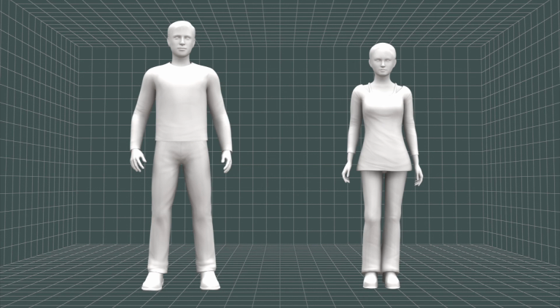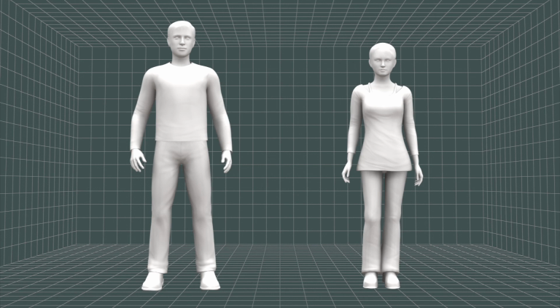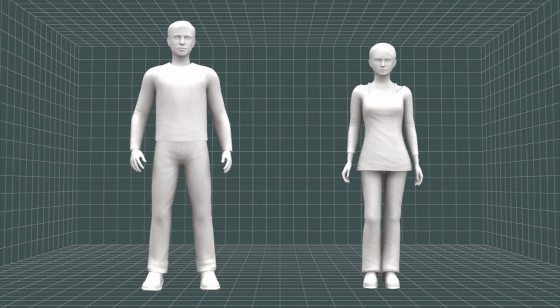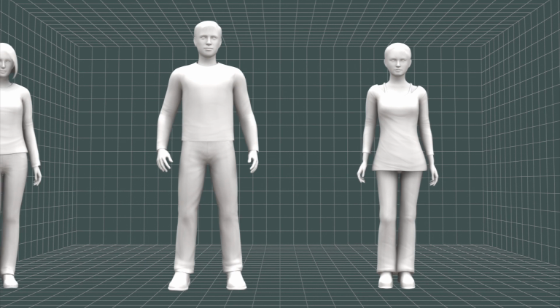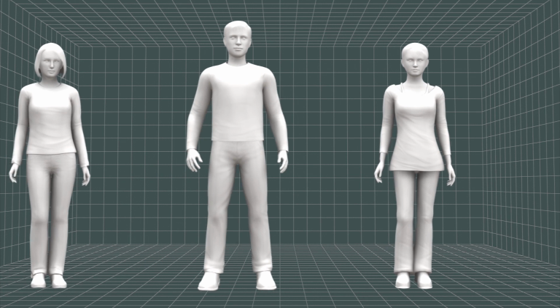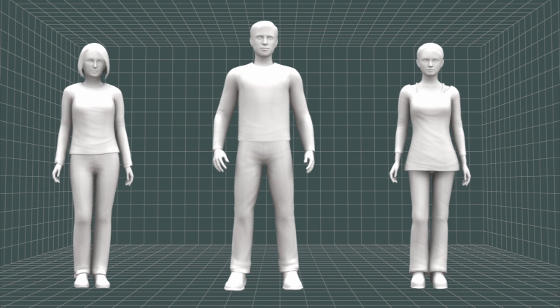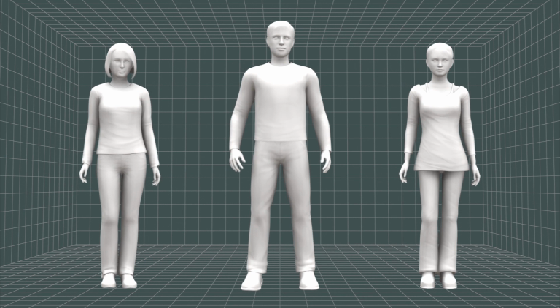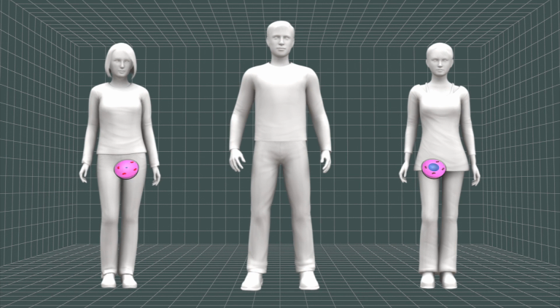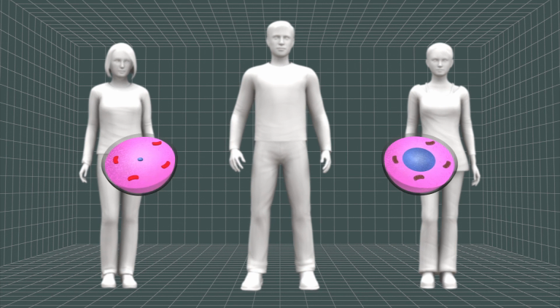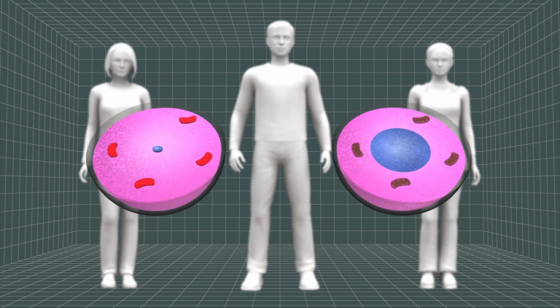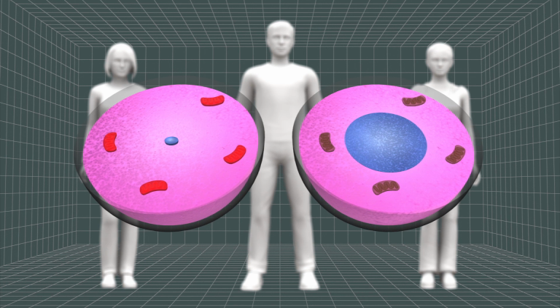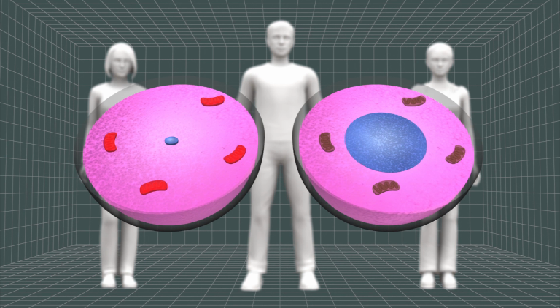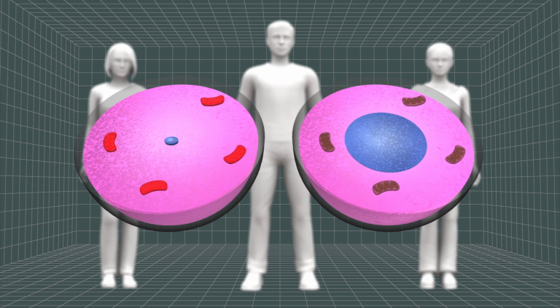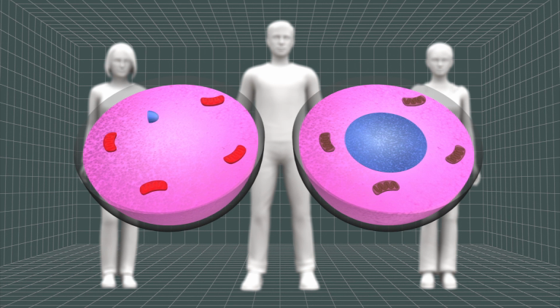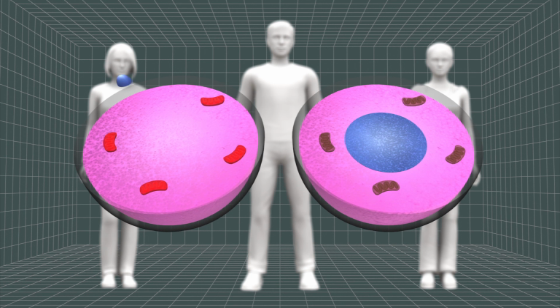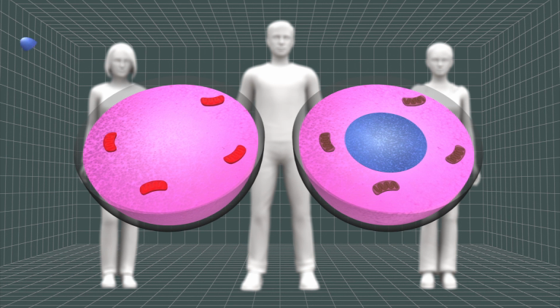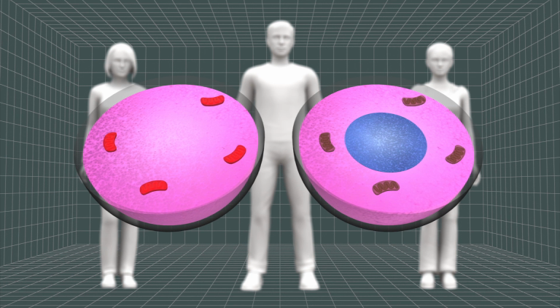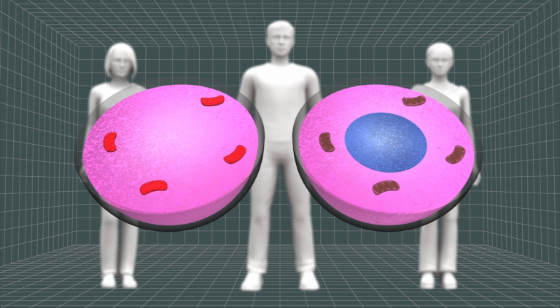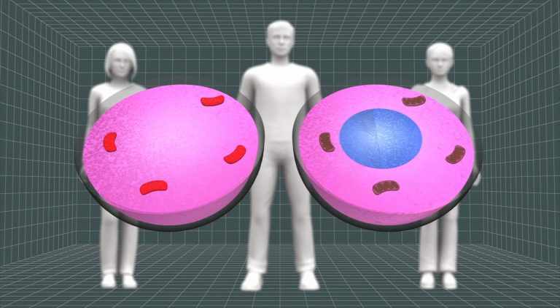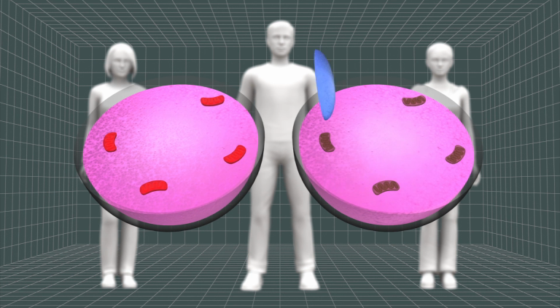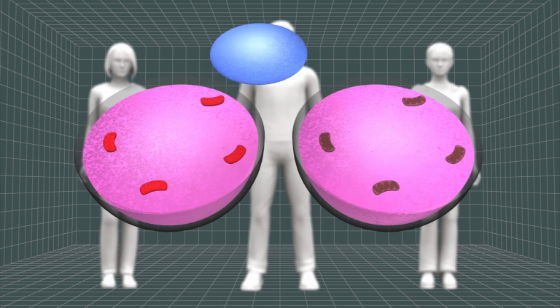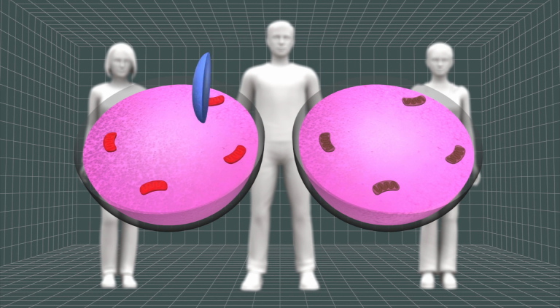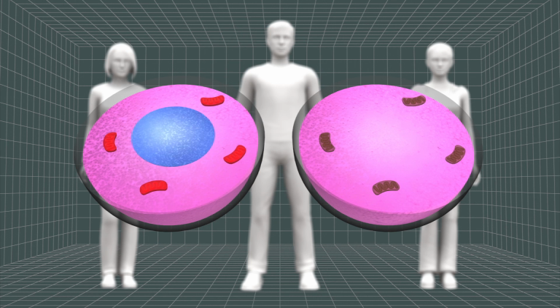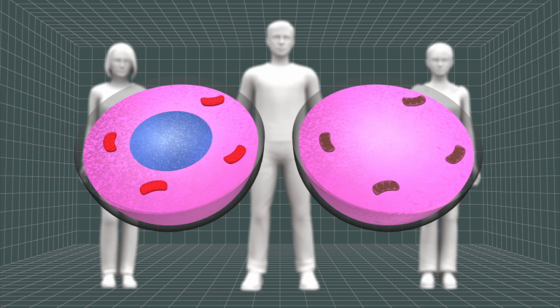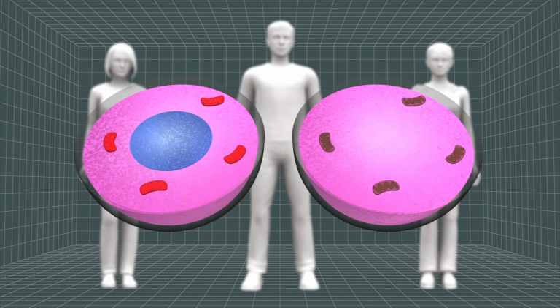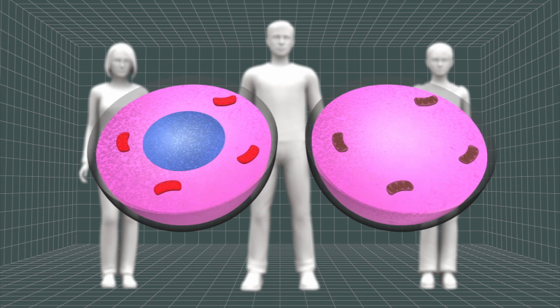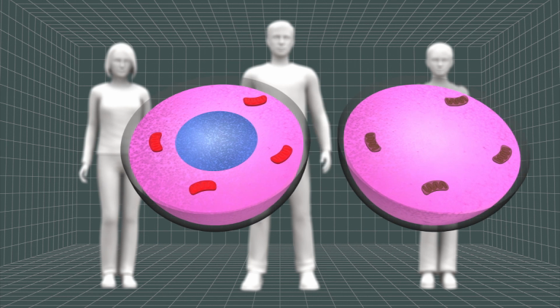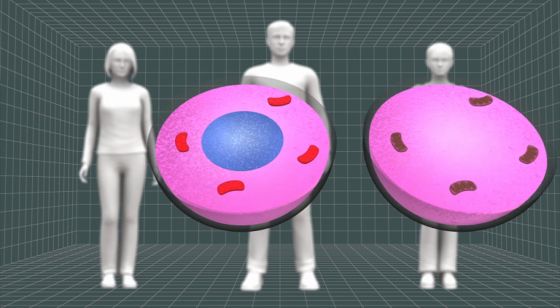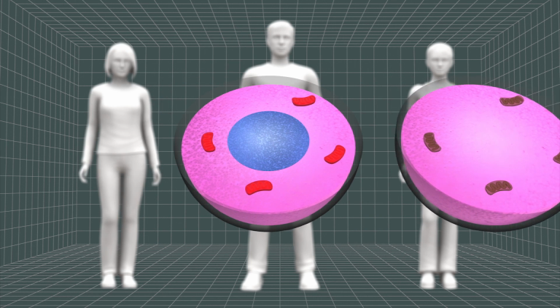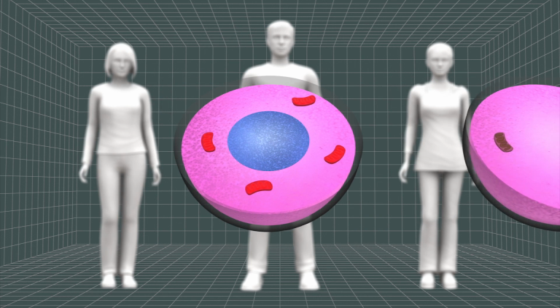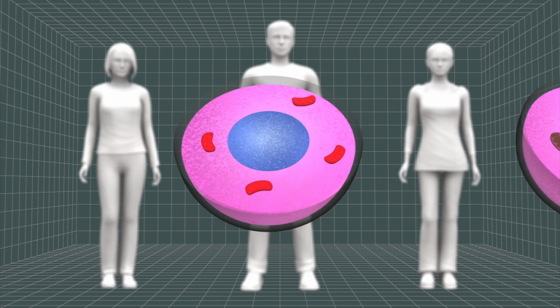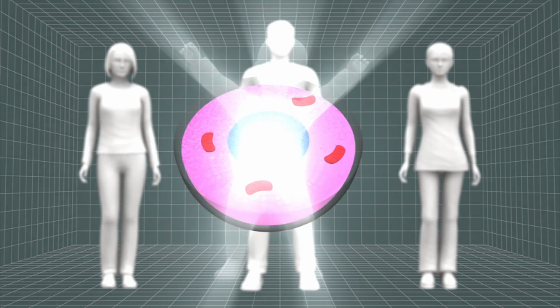Replacing the defective egg with healthy mitochondrial DNA from a second mother could circumvent life-threatening mitochondrial diseases.